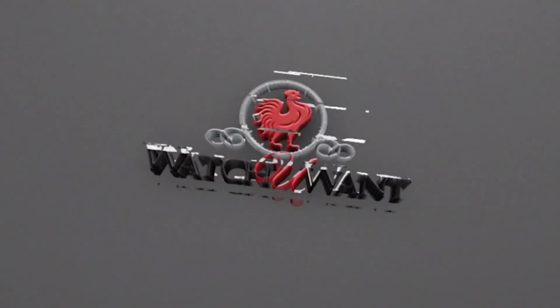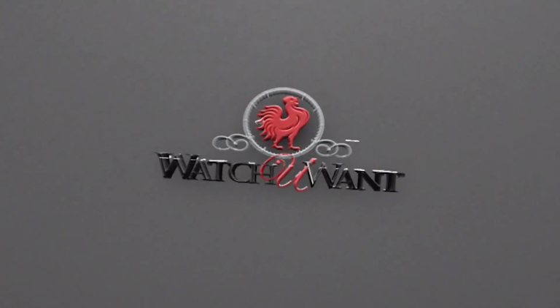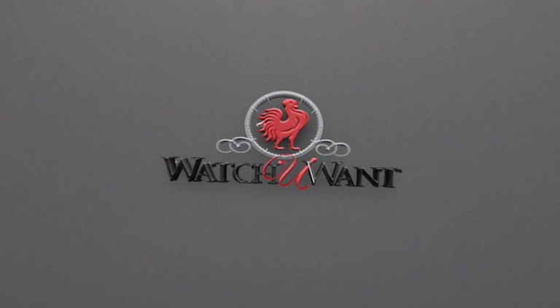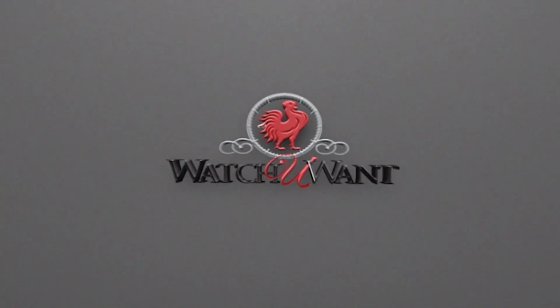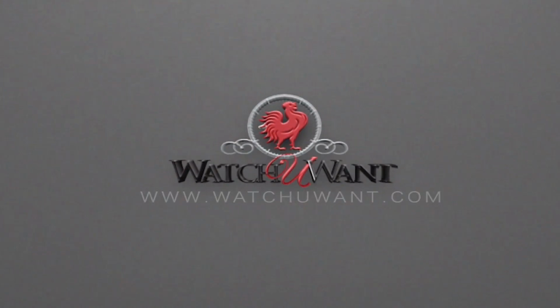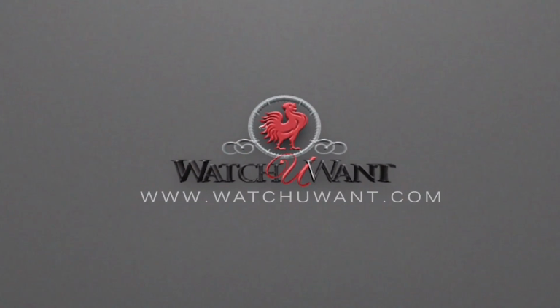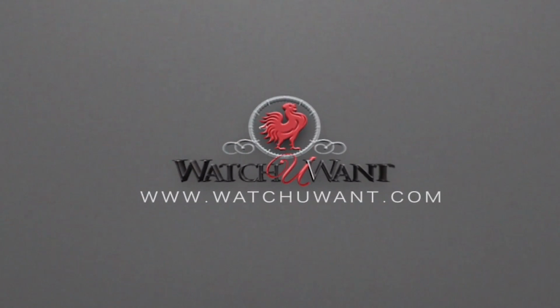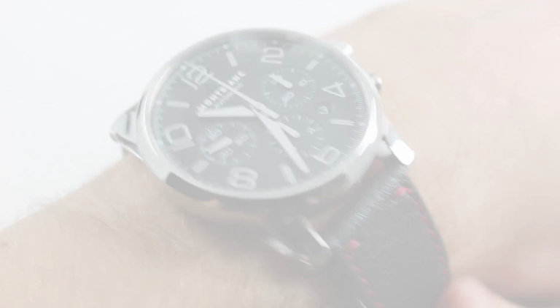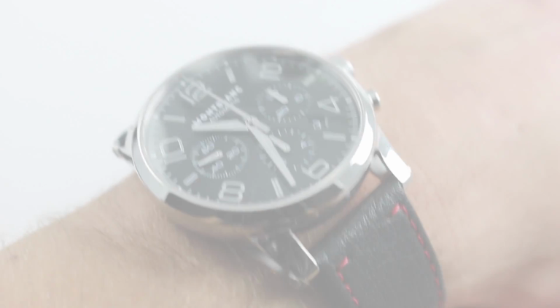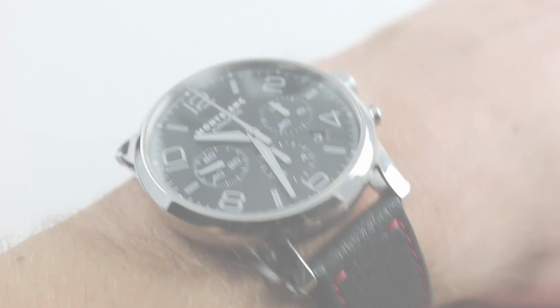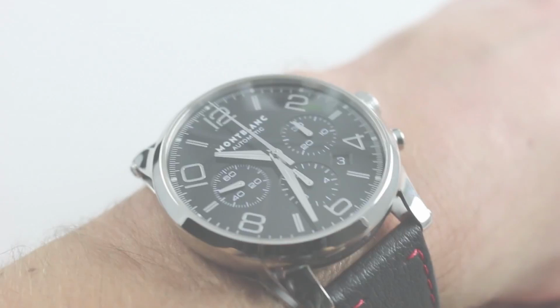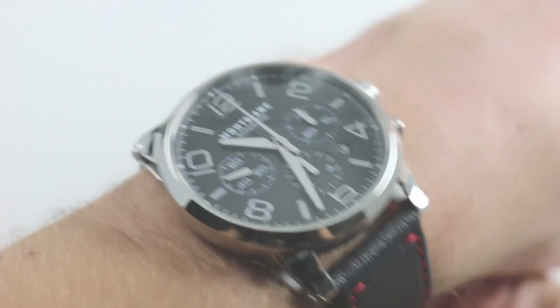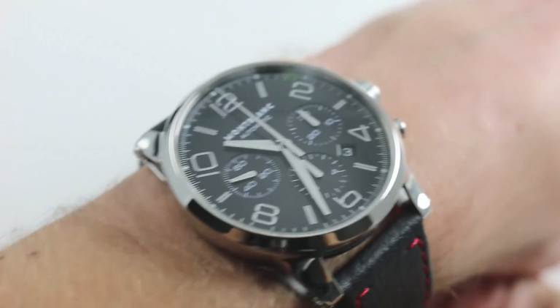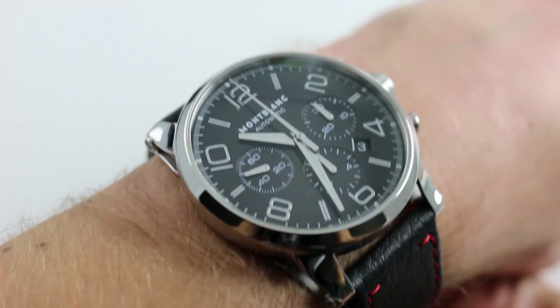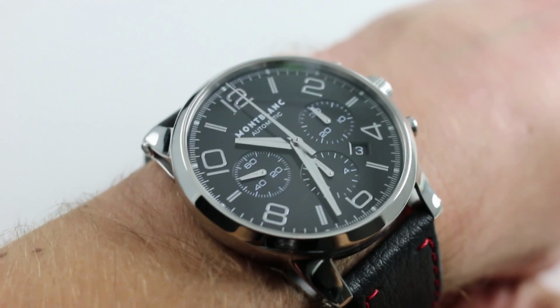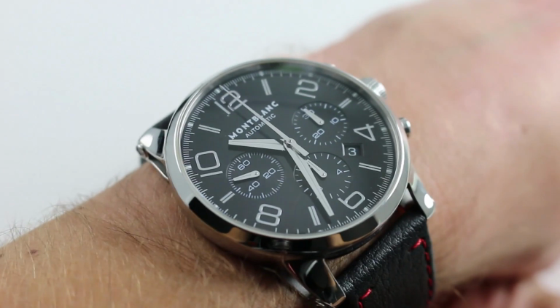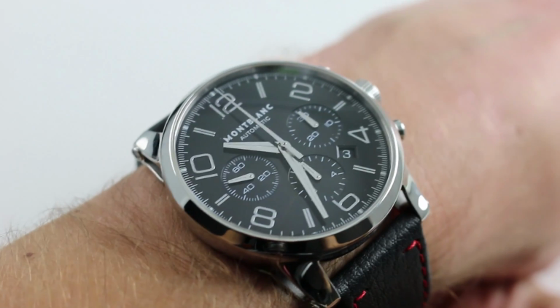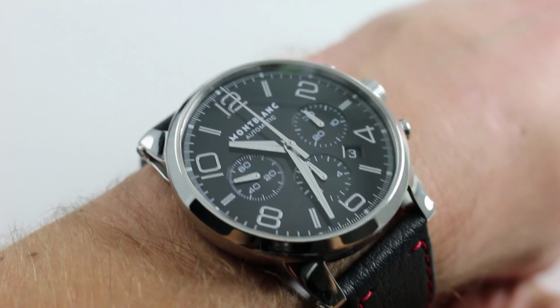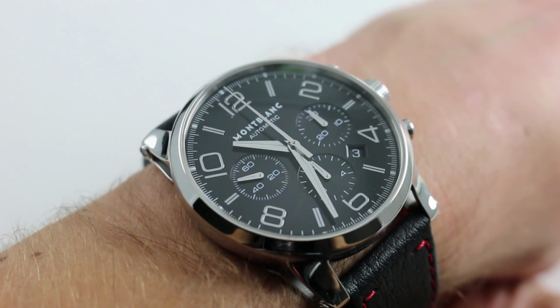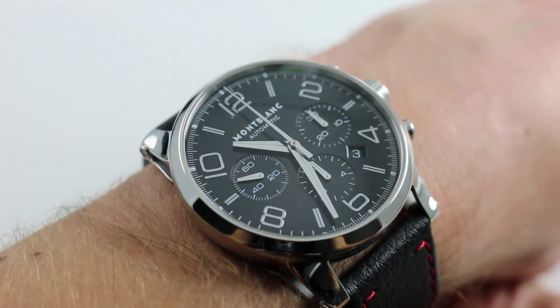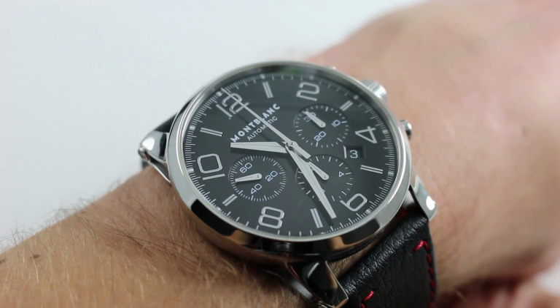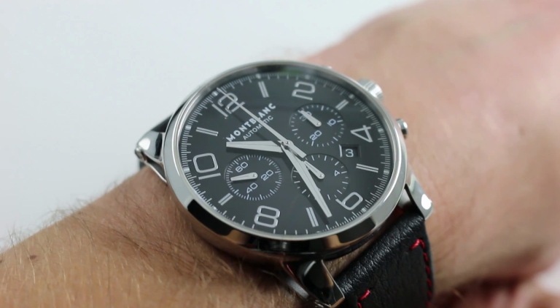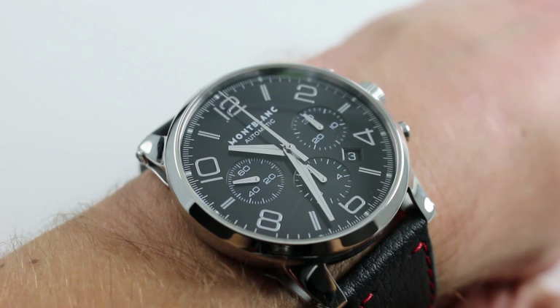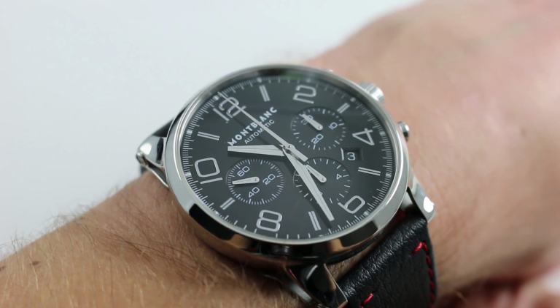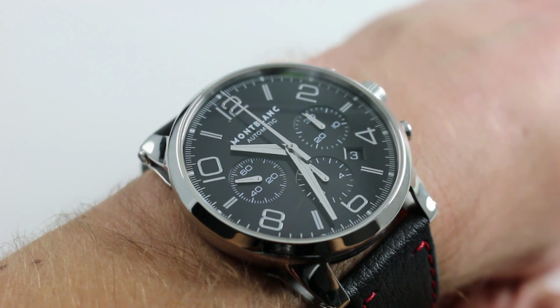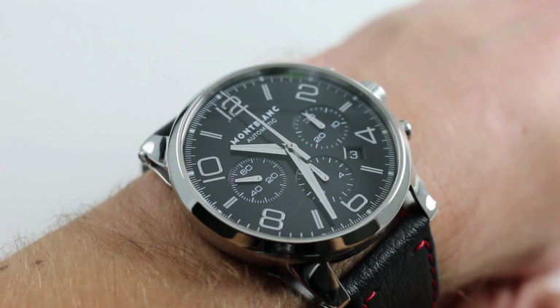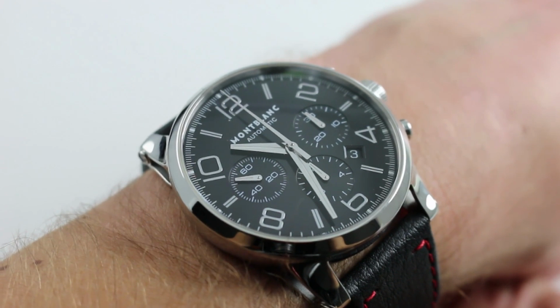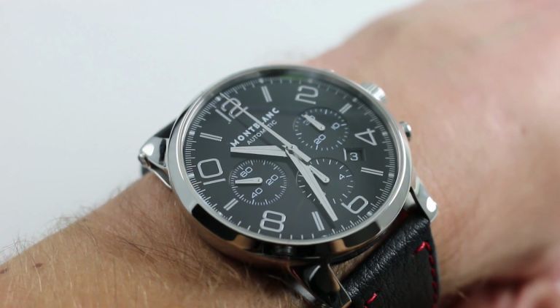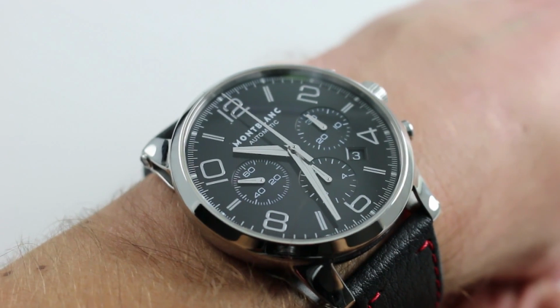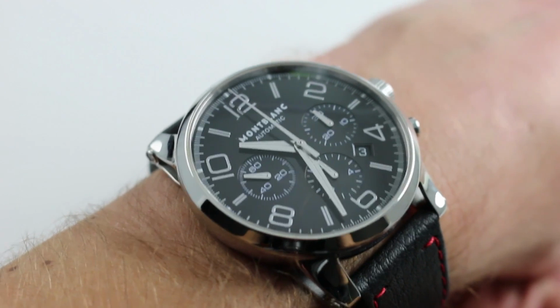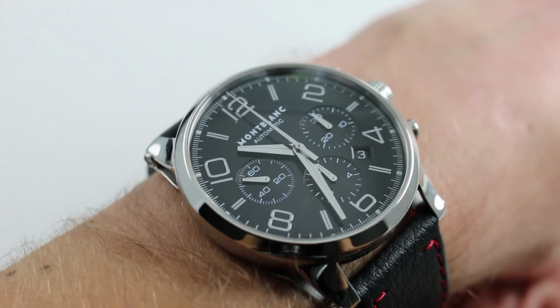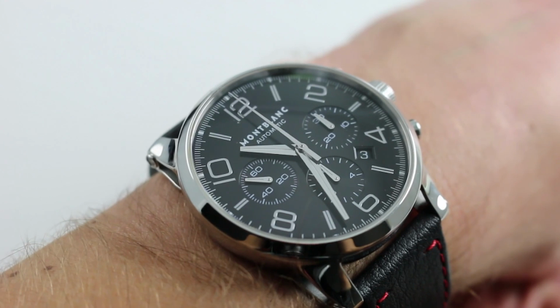Hi, I'm Tim. Welcome to our channel and thanks for logging on. Today we're discussing the Montblanc Meisterstück Timewalker Chronograph.